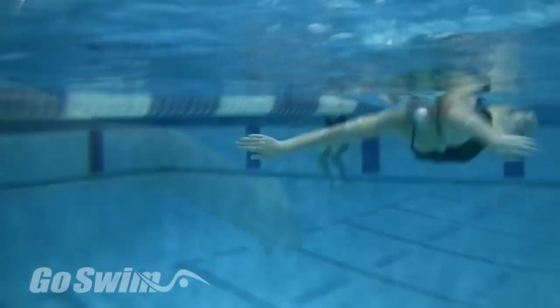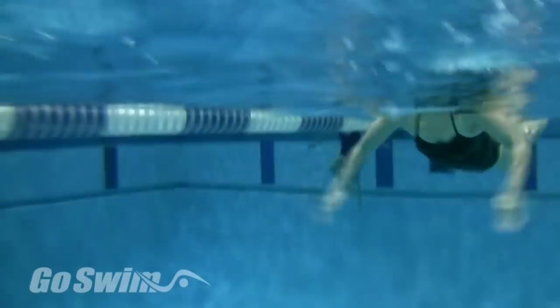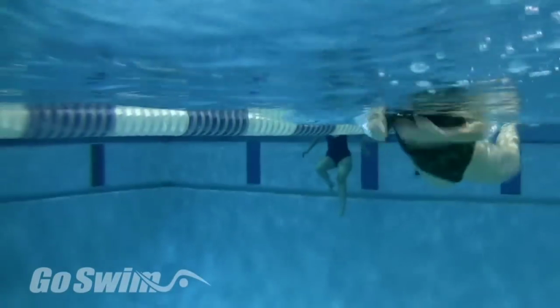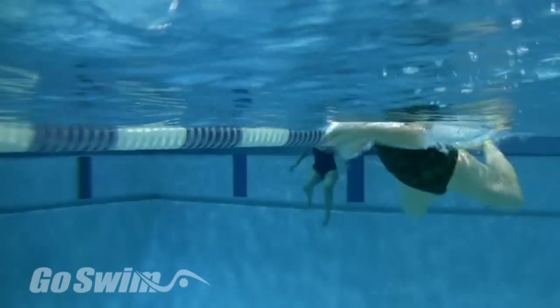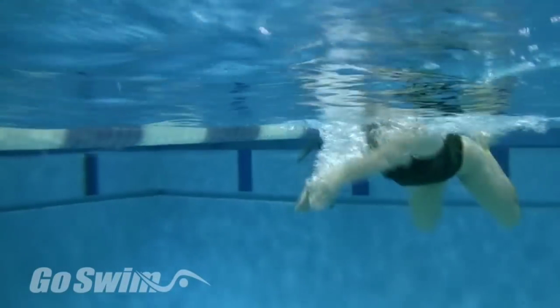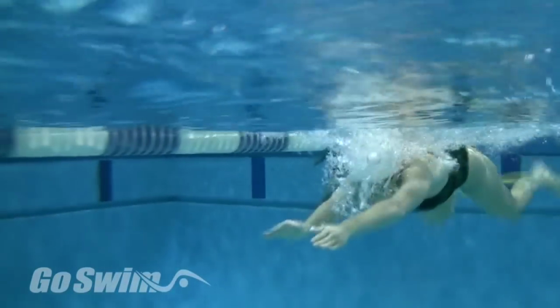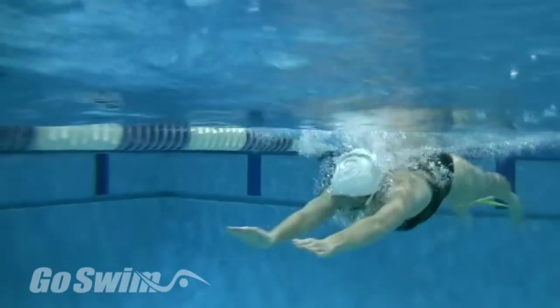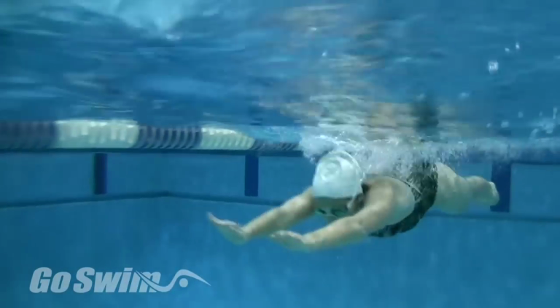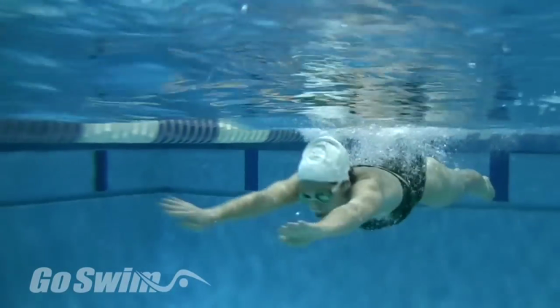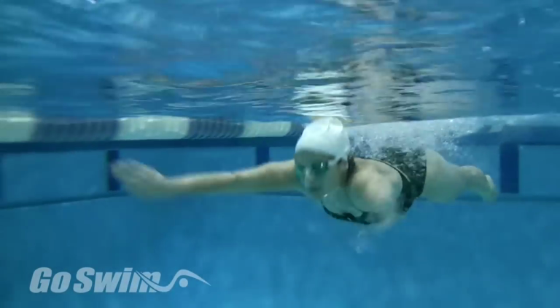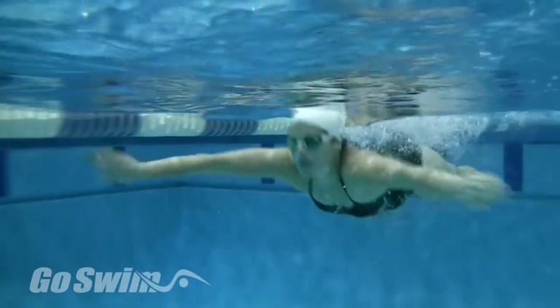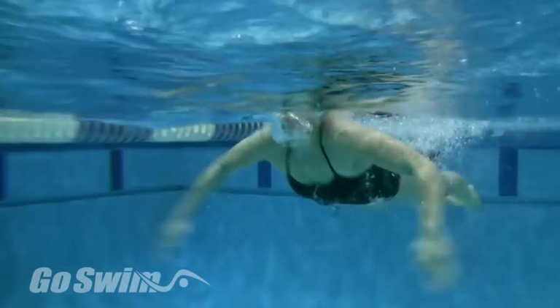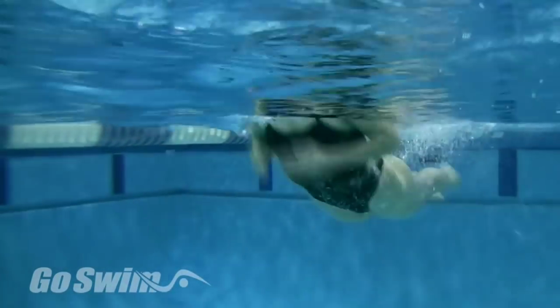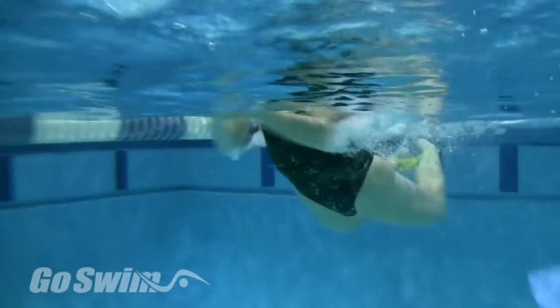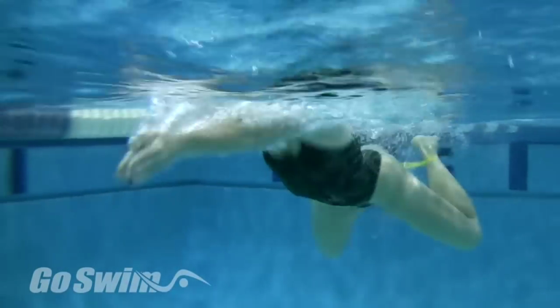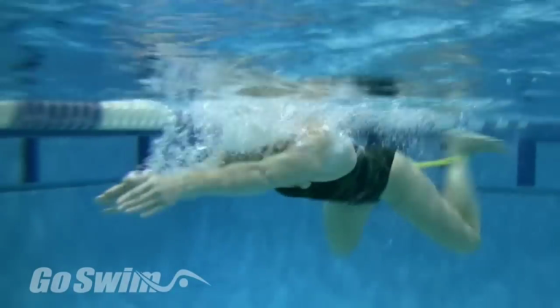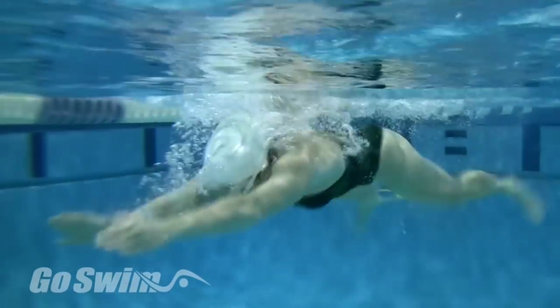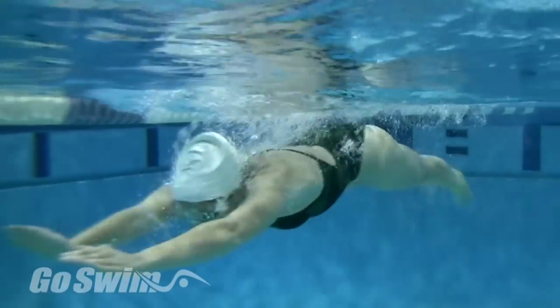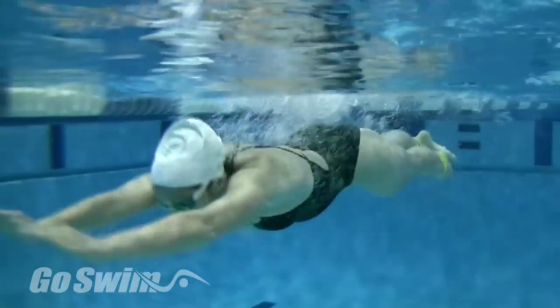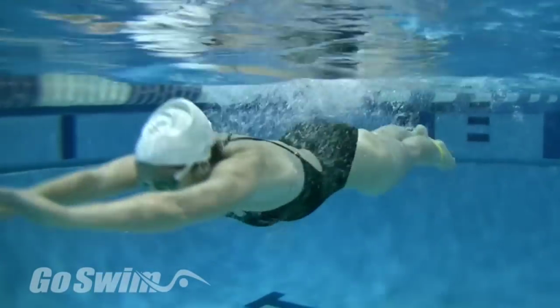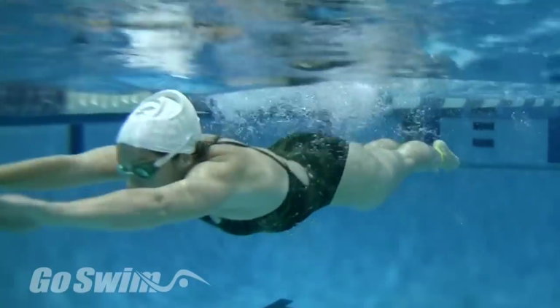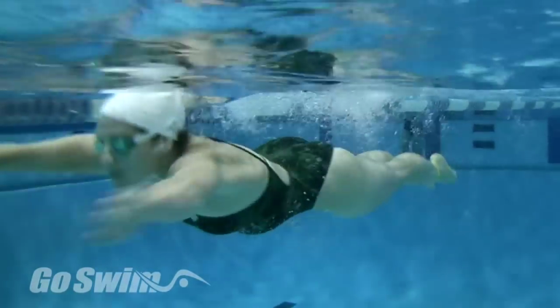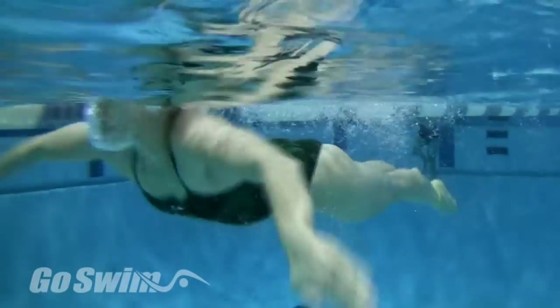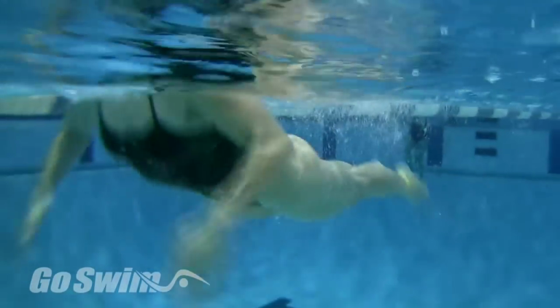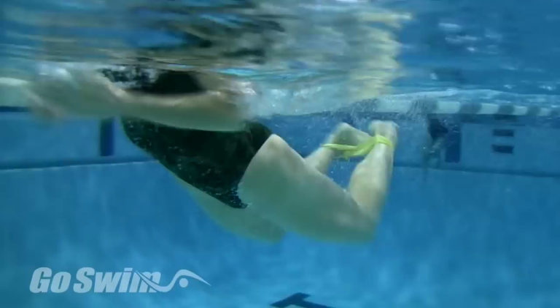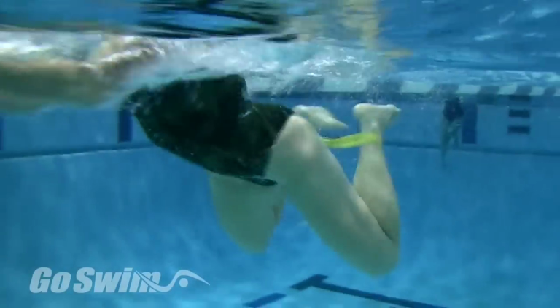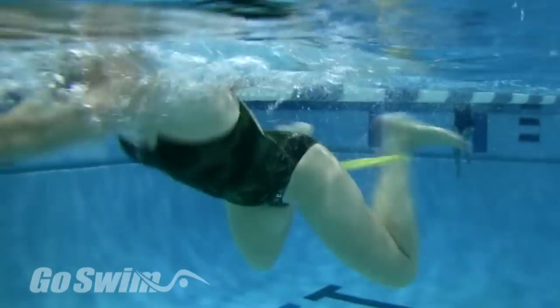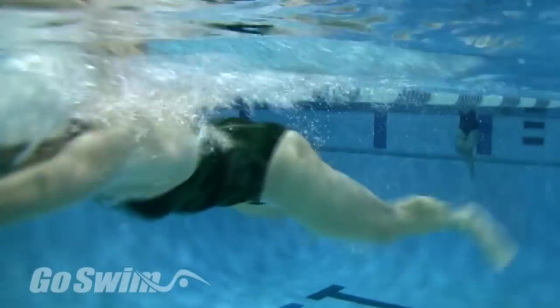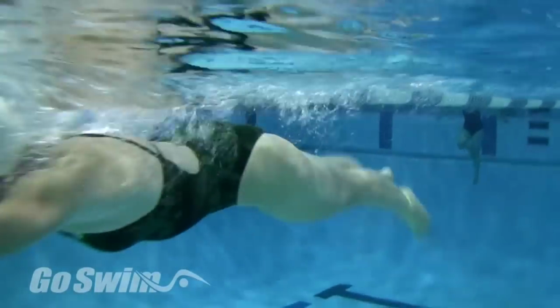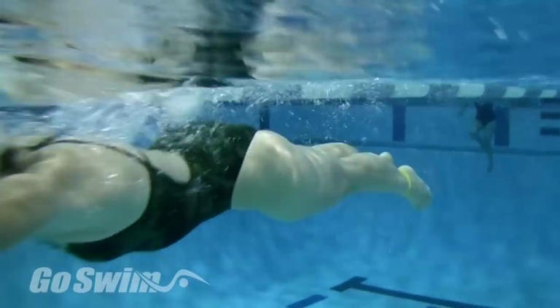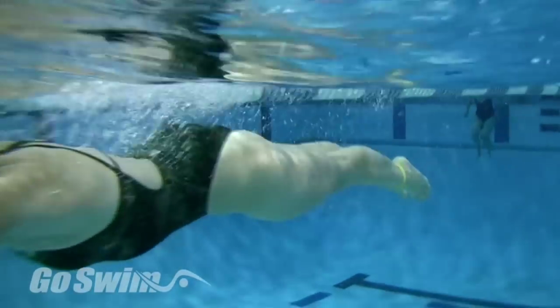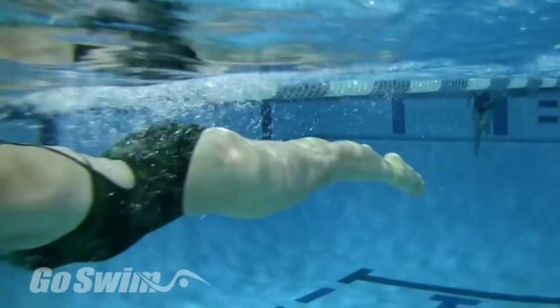Next, move to swimming breaststroke. Kick as you normally would. The band will do its part to keep the kick more narrow.